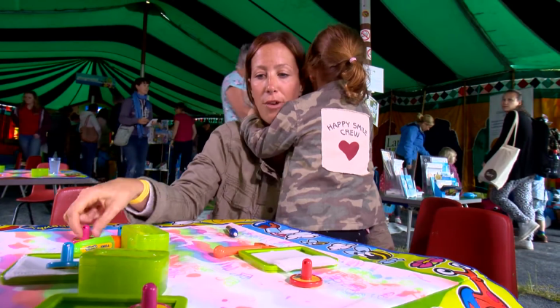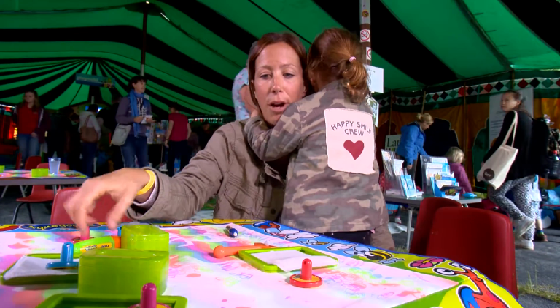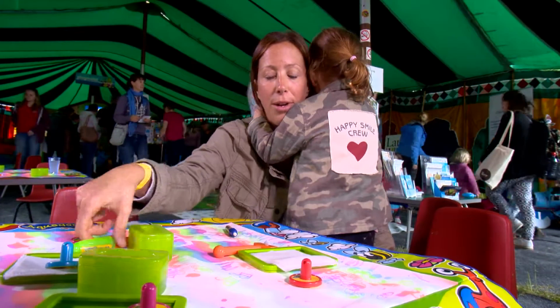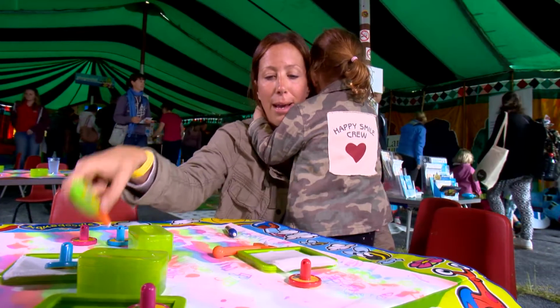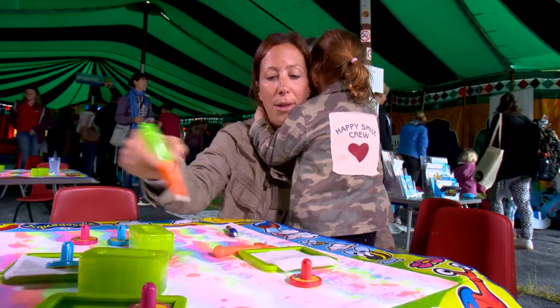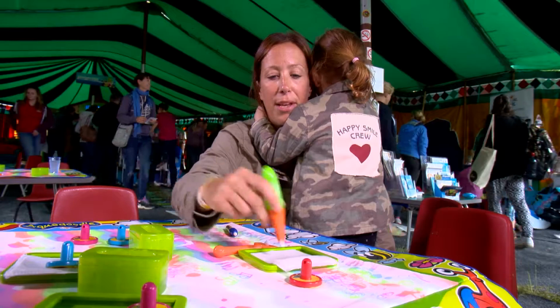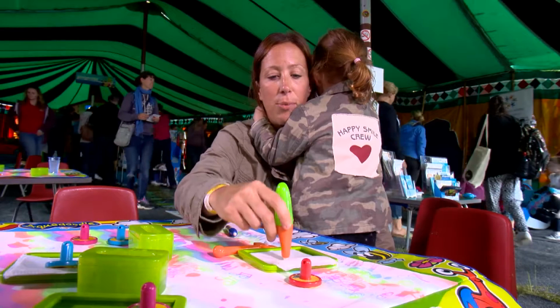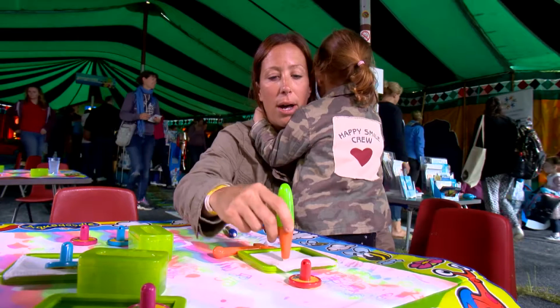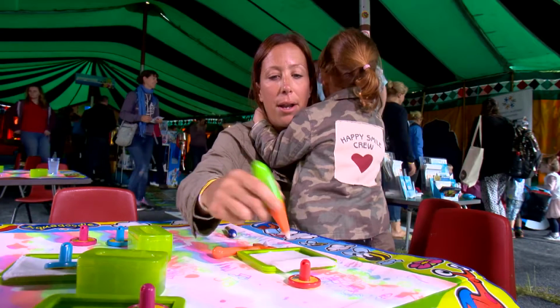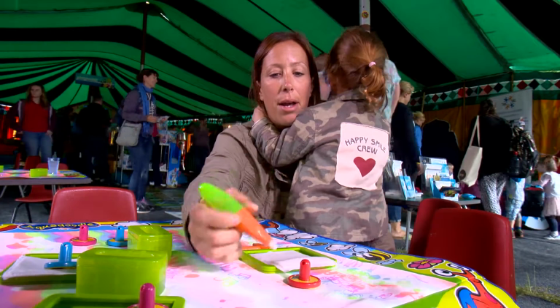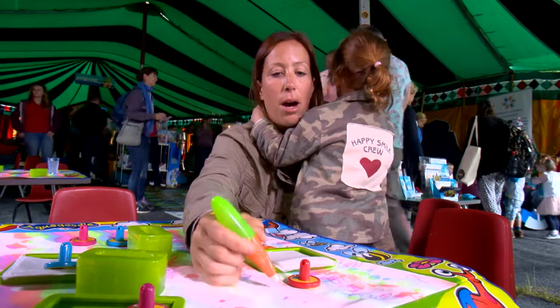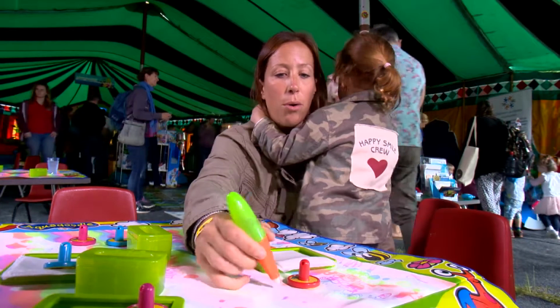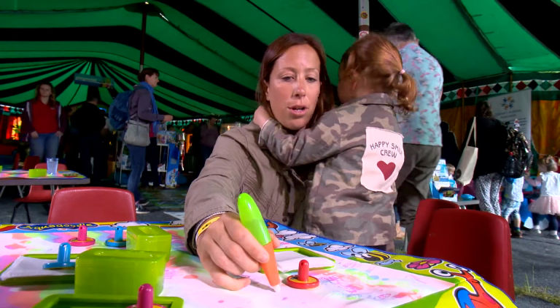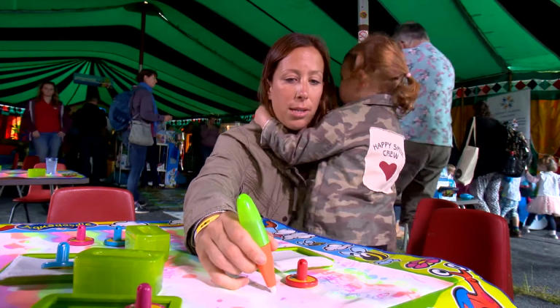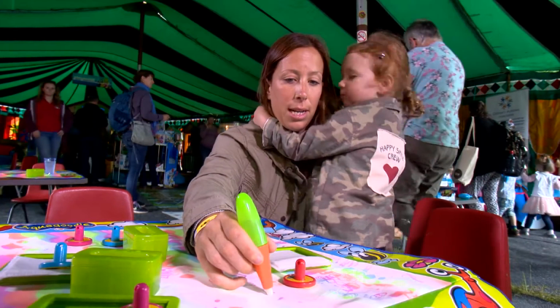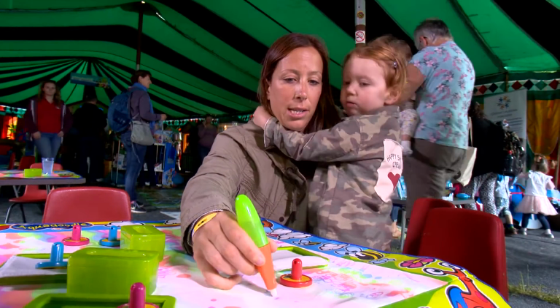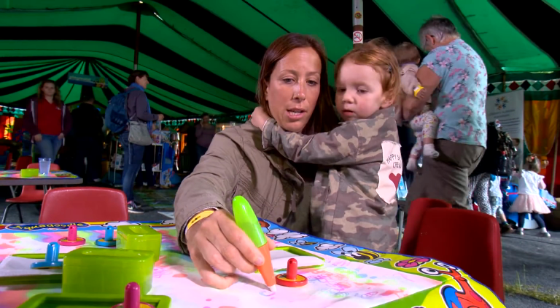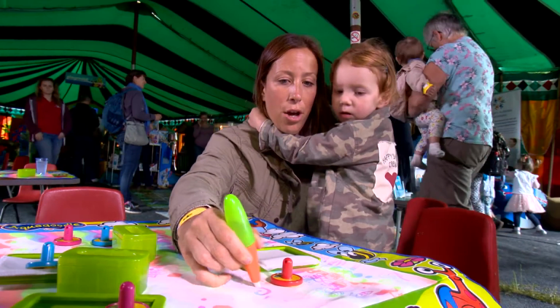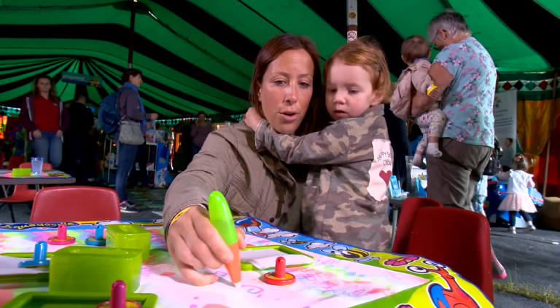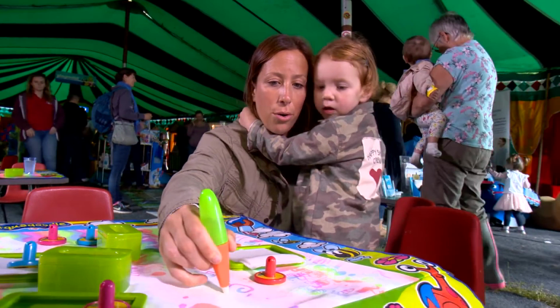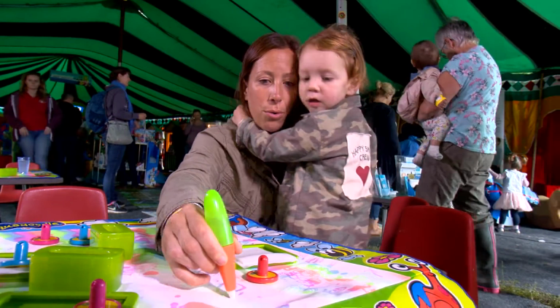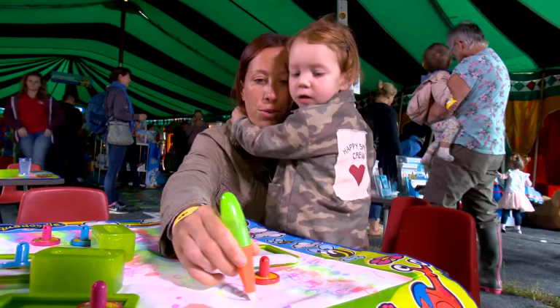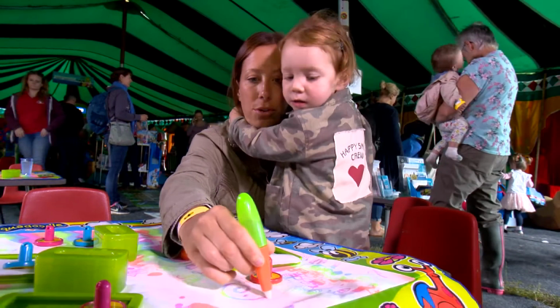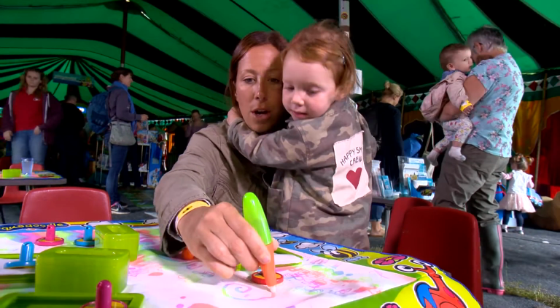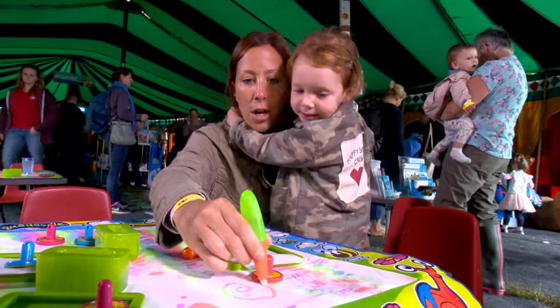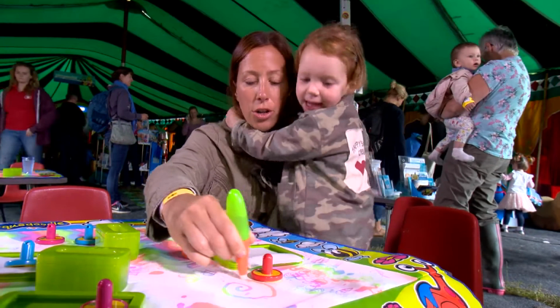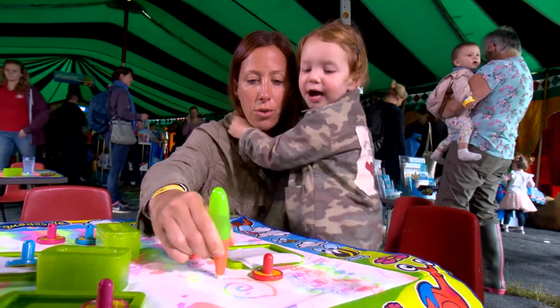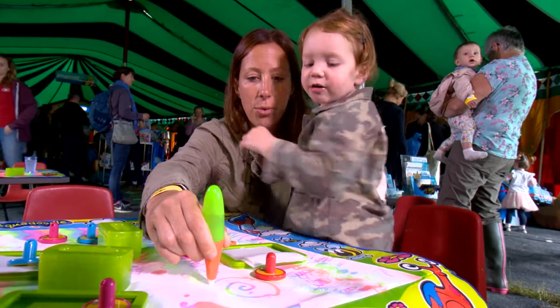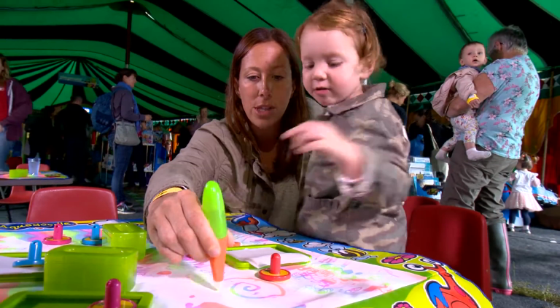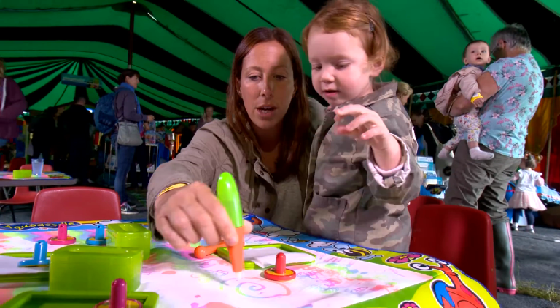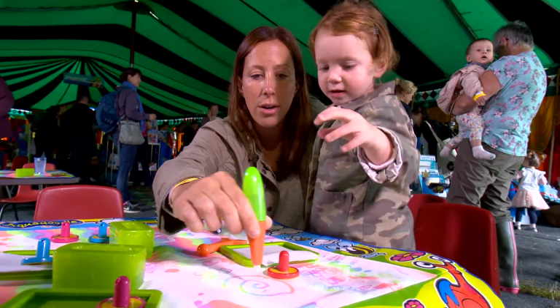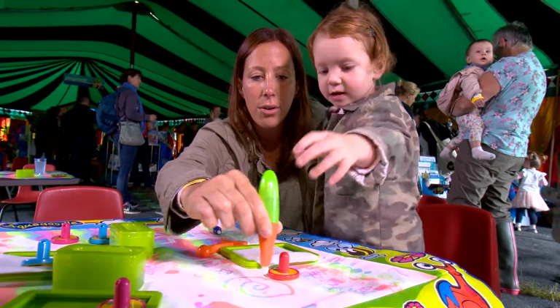Can you write your name with this one? Oh look, it's so beautiful! Could you do a circle?